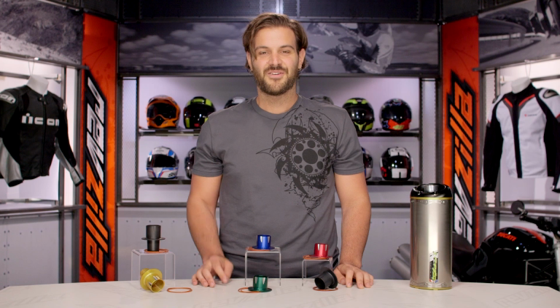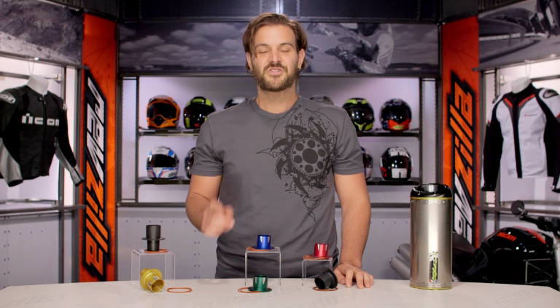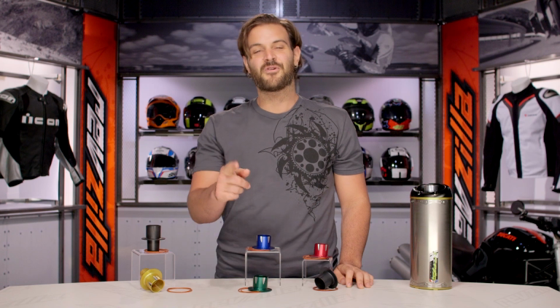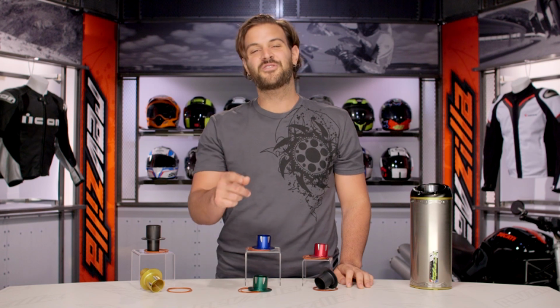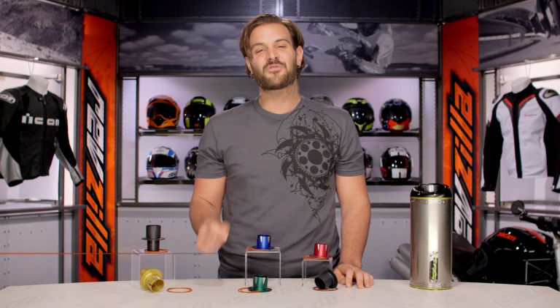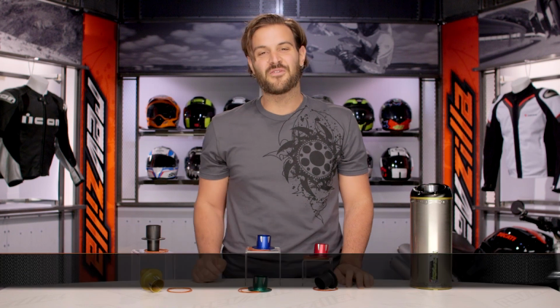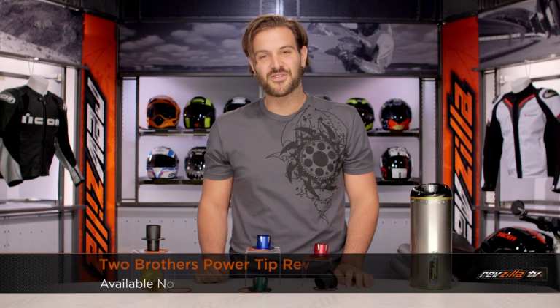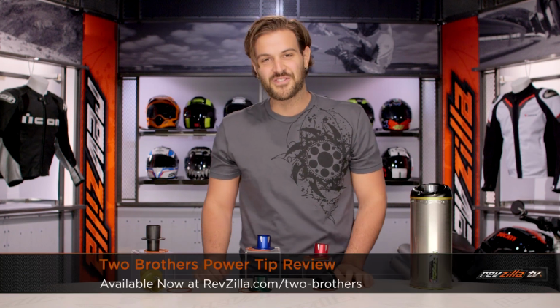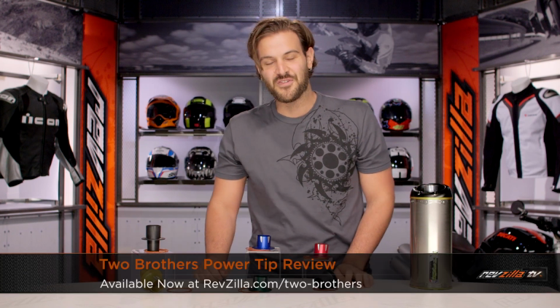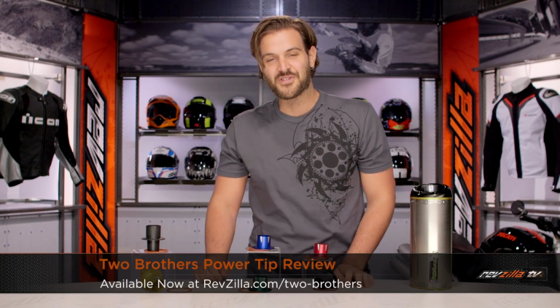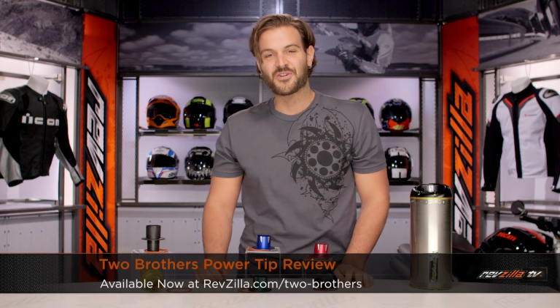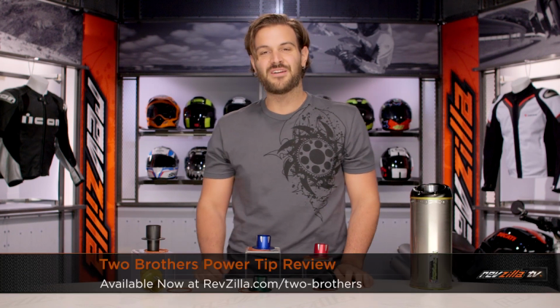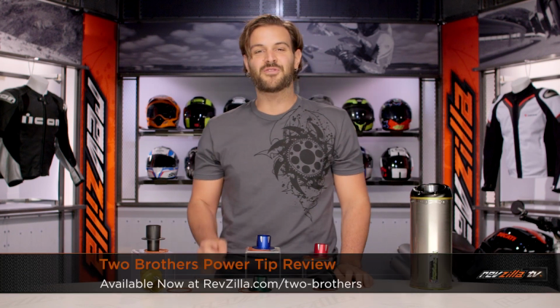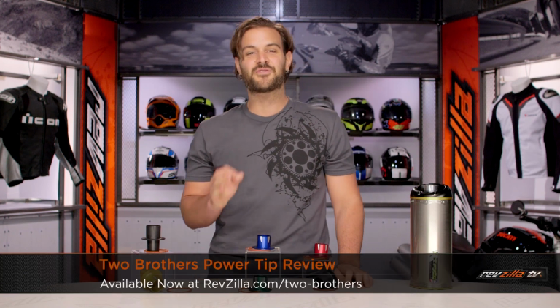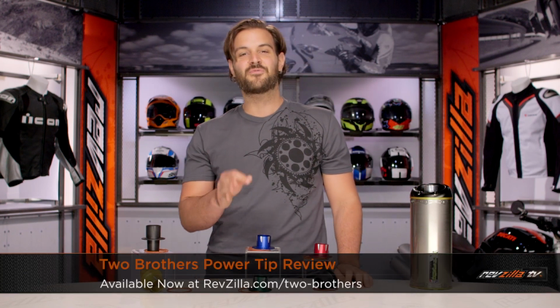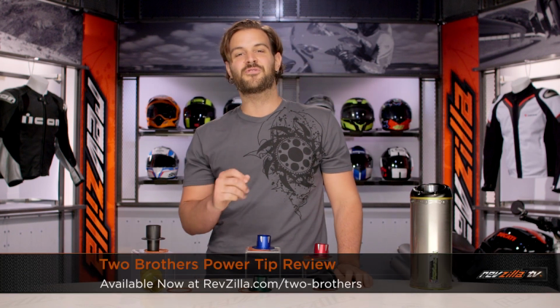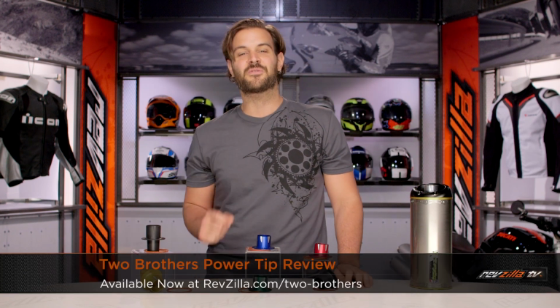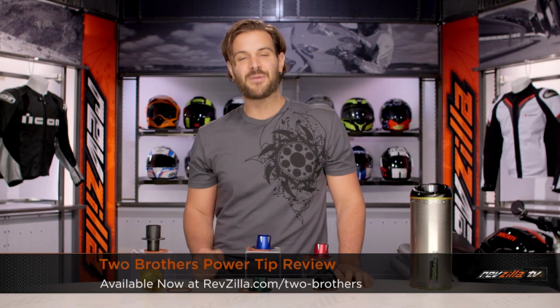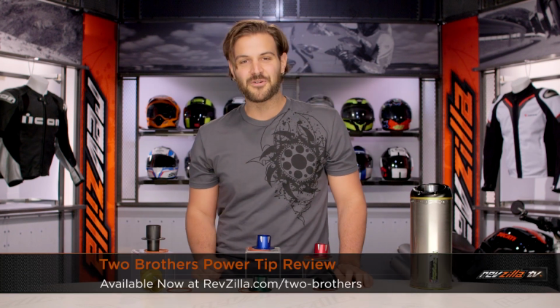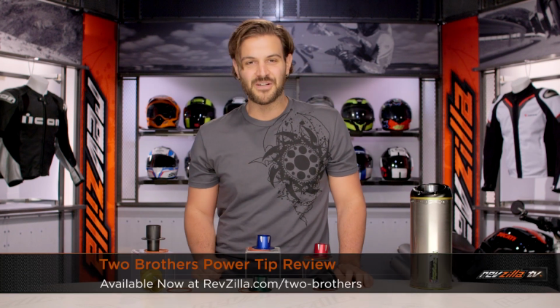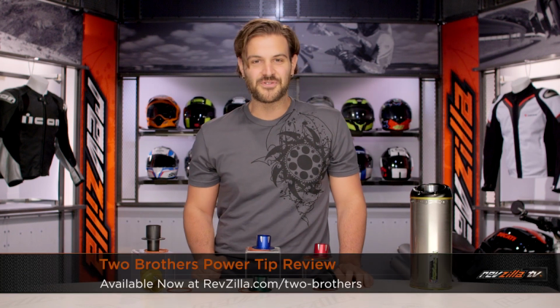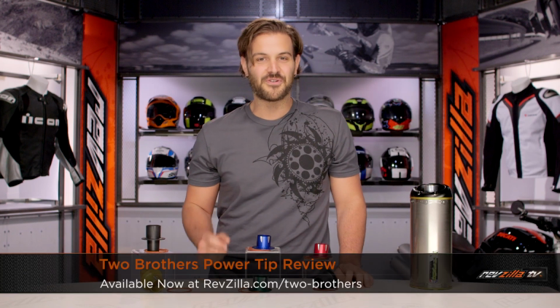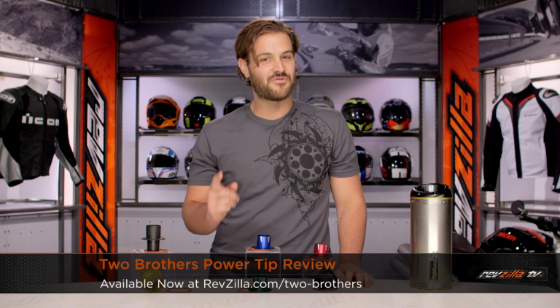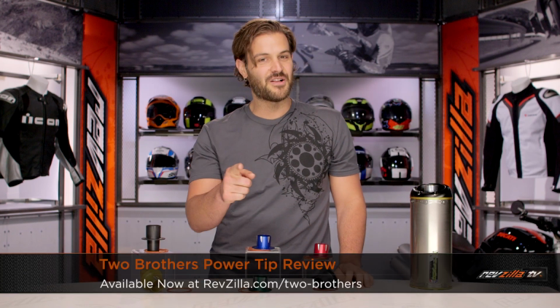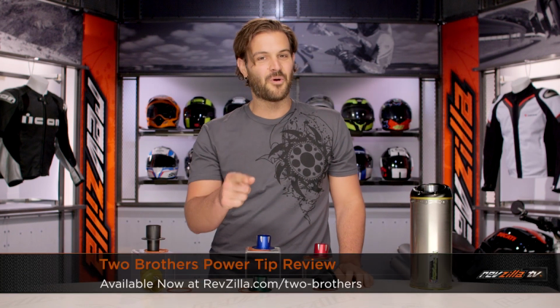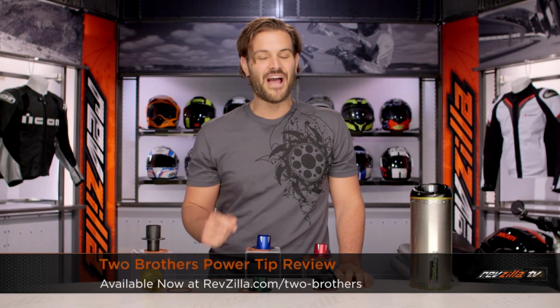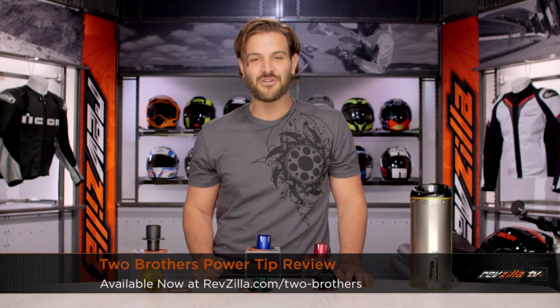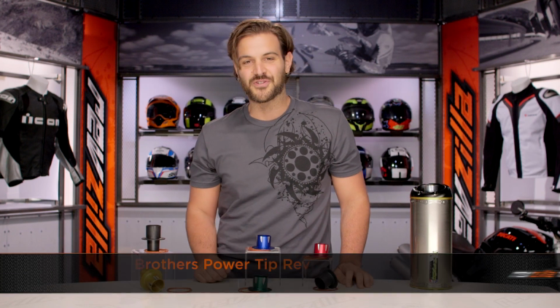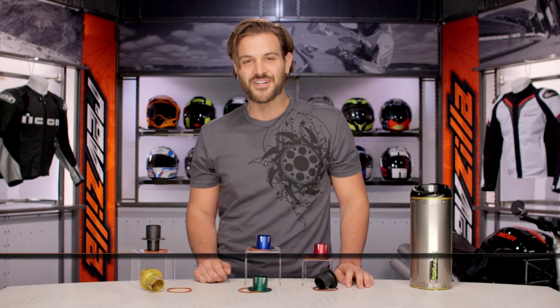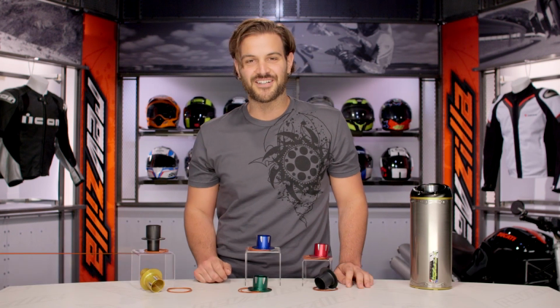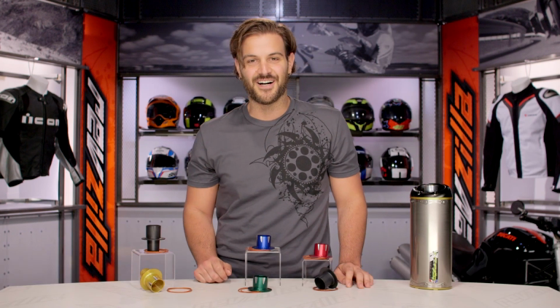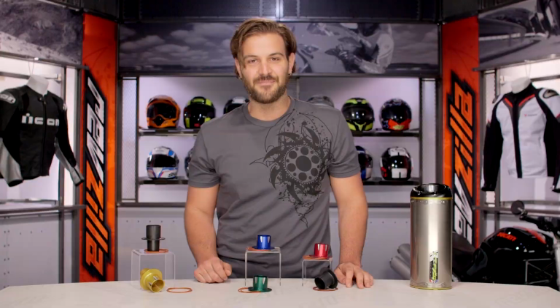Spurgeon here with RevZilla TV to talk to you today about the Two Brothers Power Tips series available at RevZilla.com.